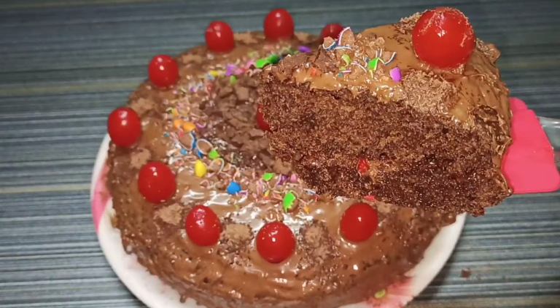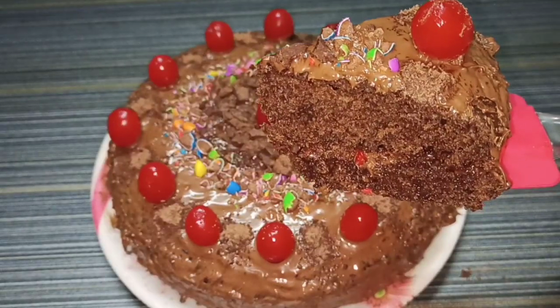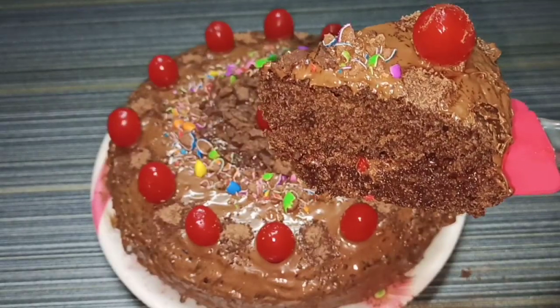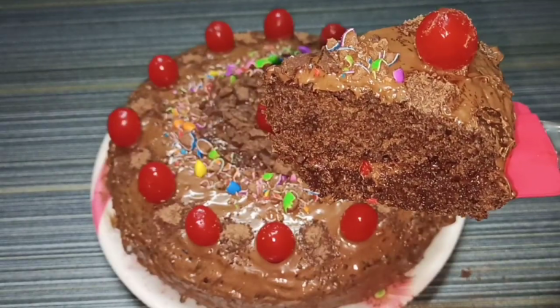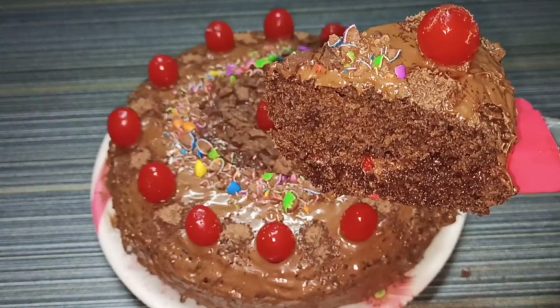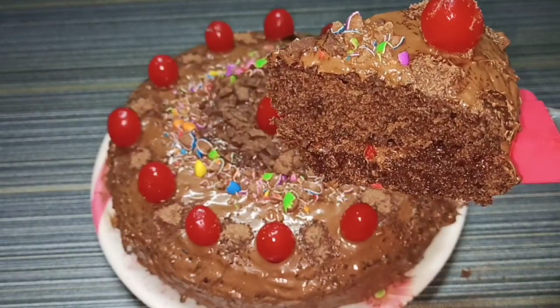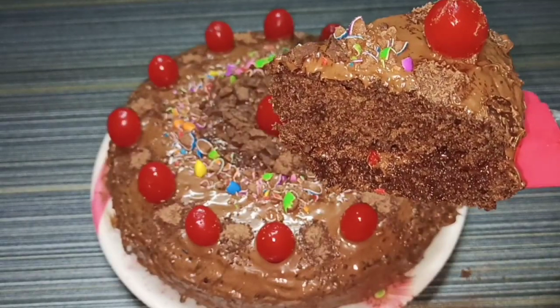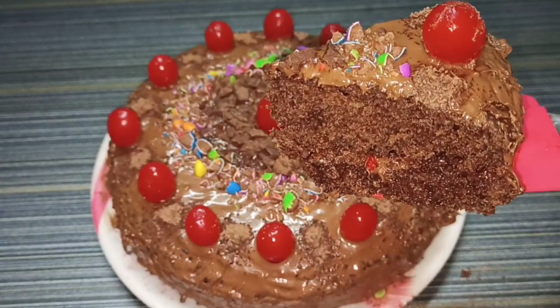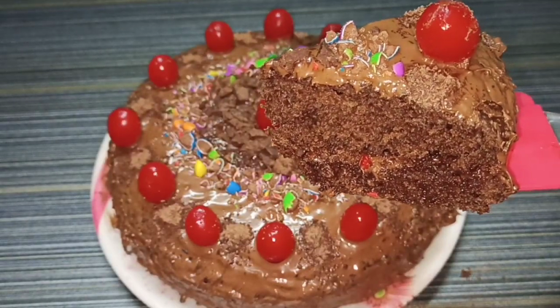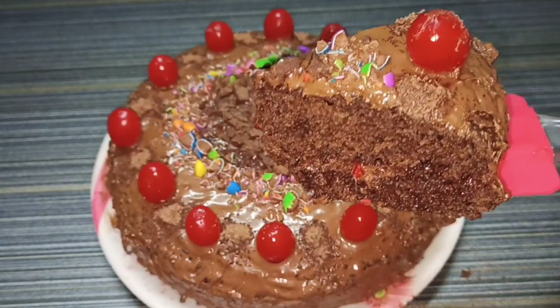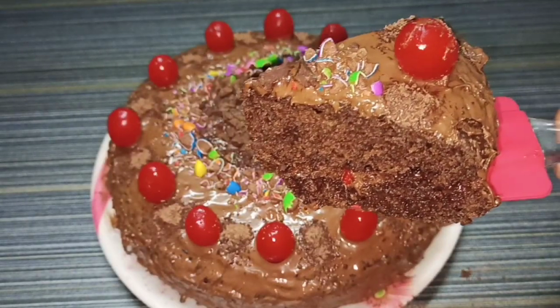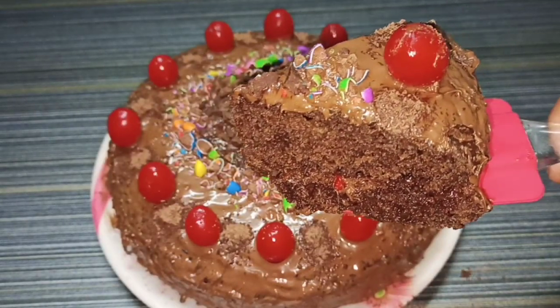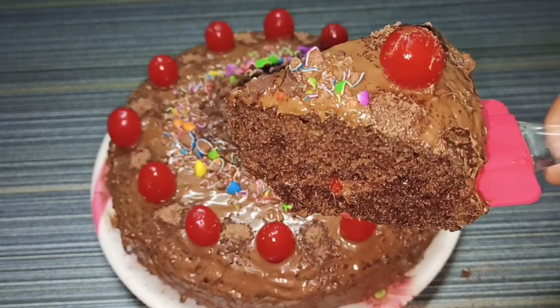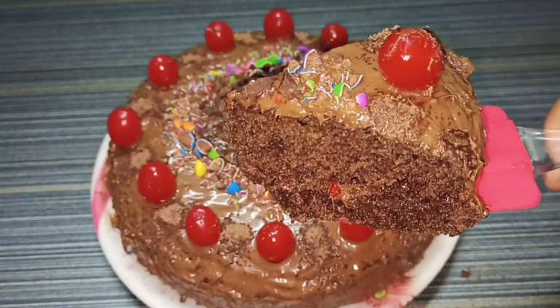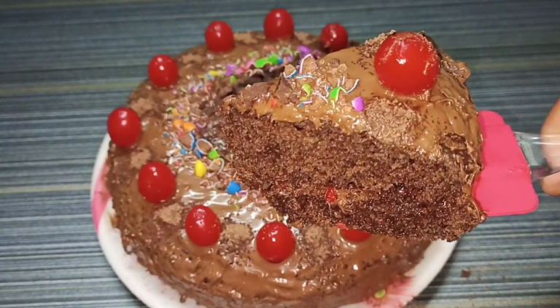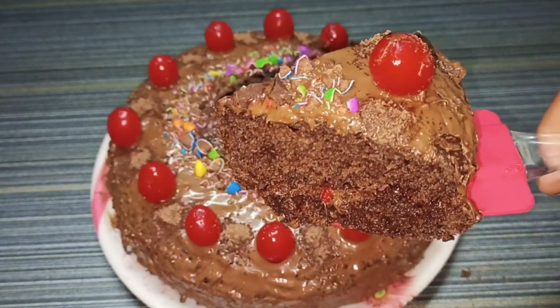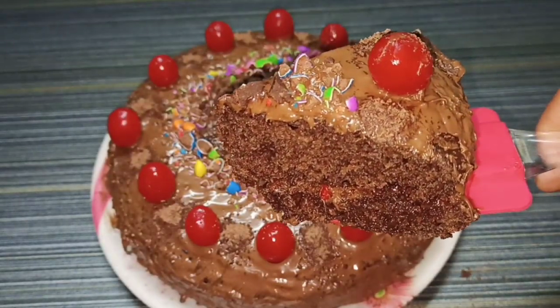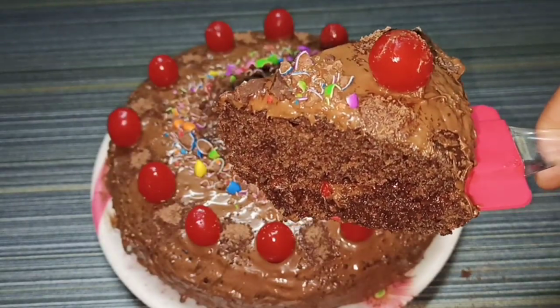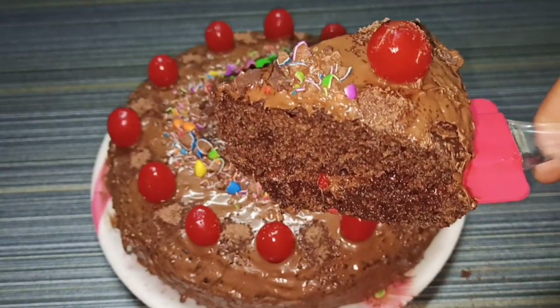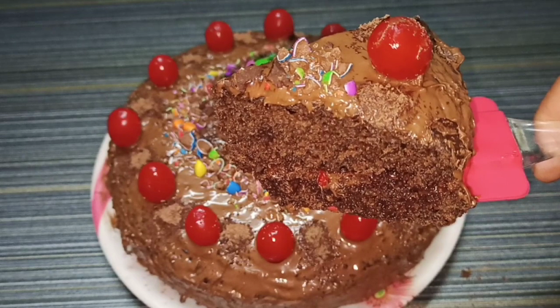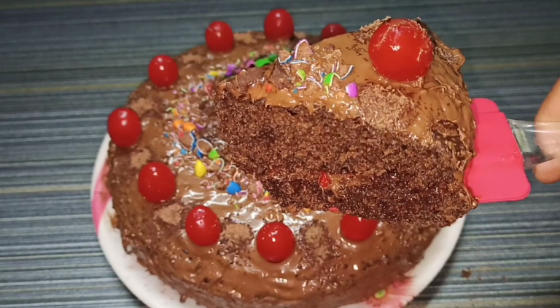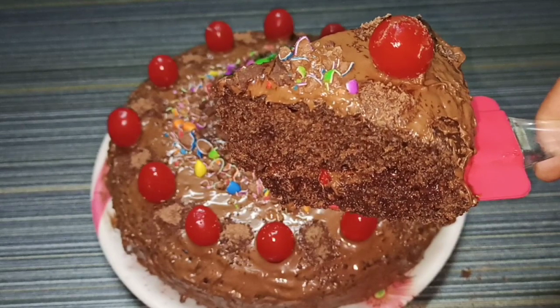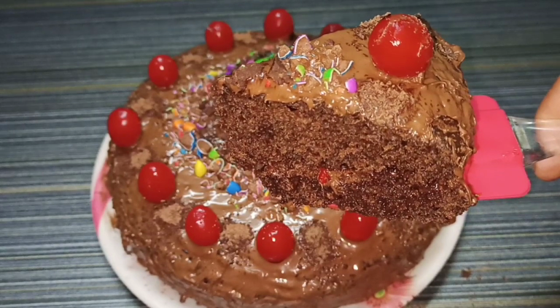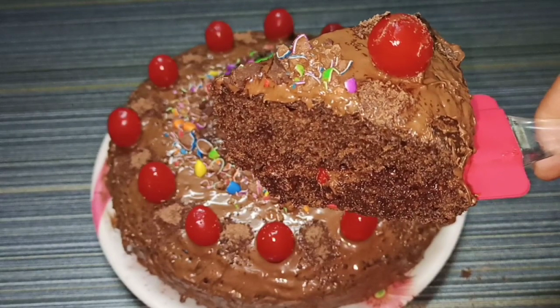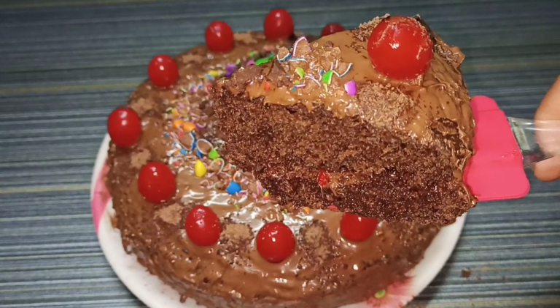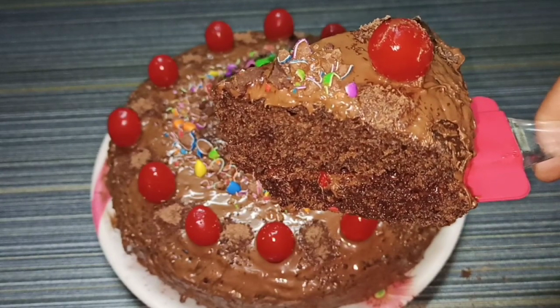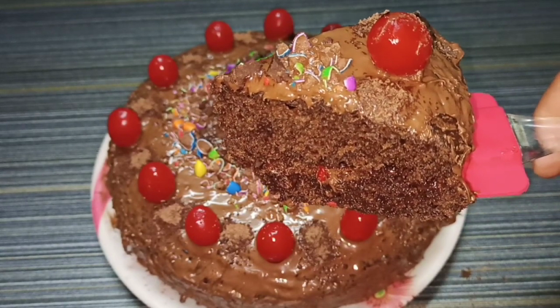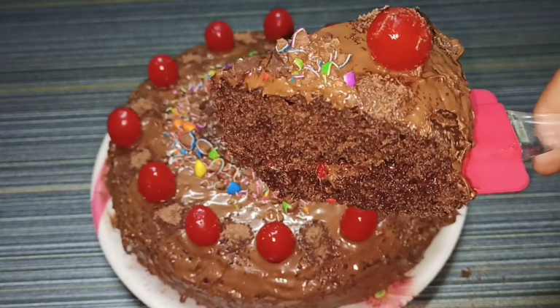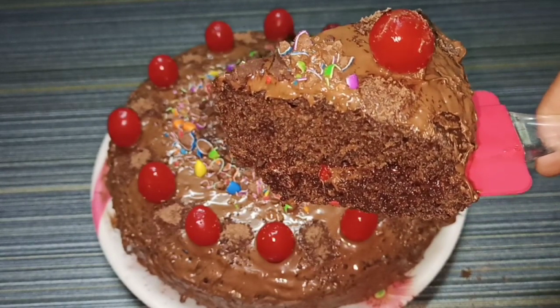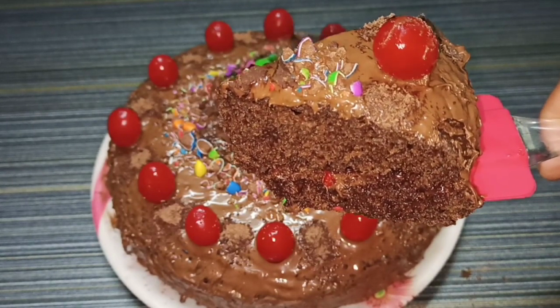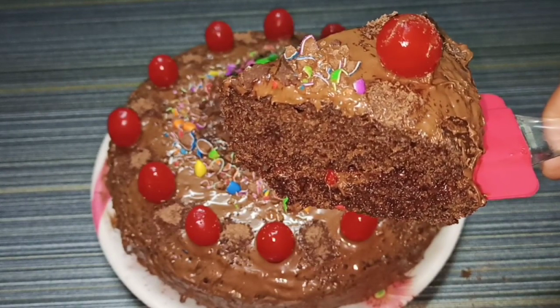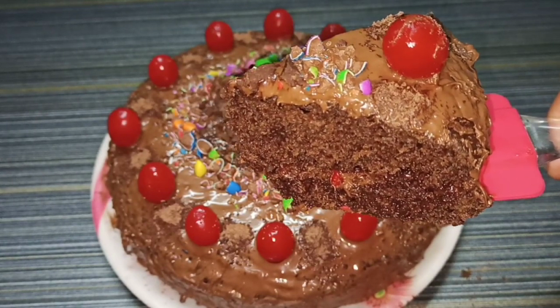I will walk you through the process for this recipe. This is a special request video.